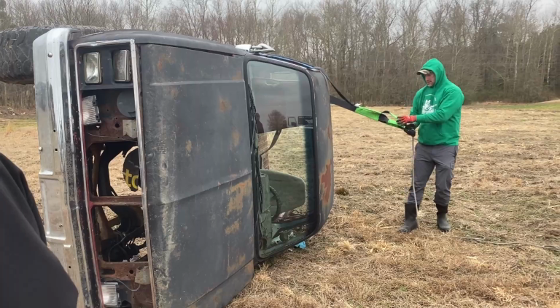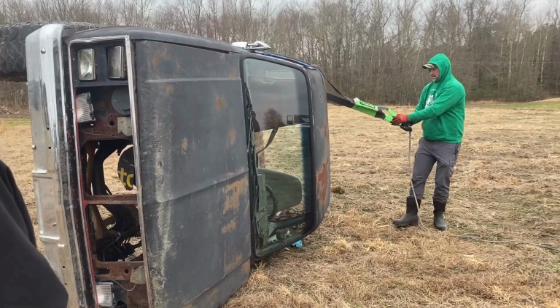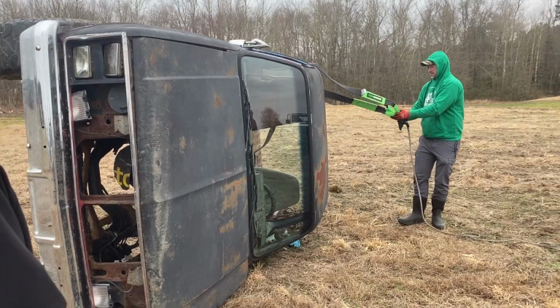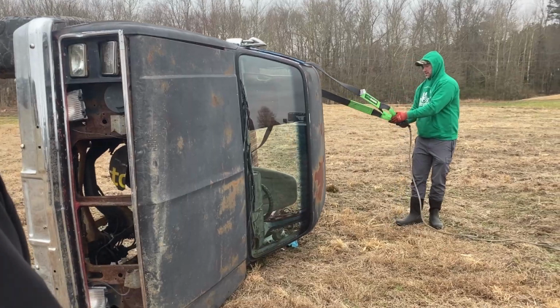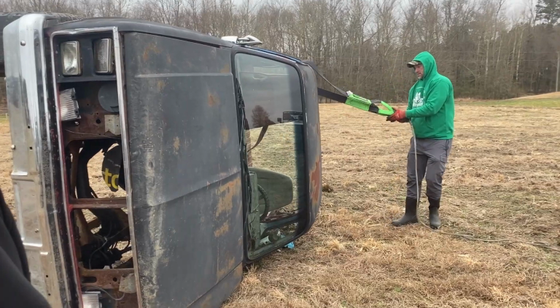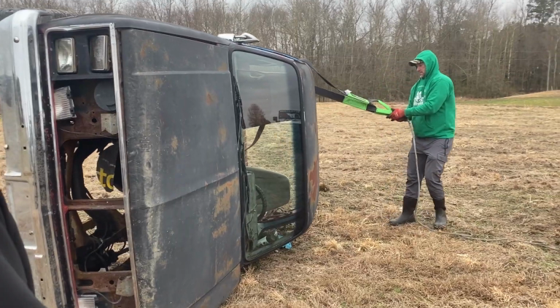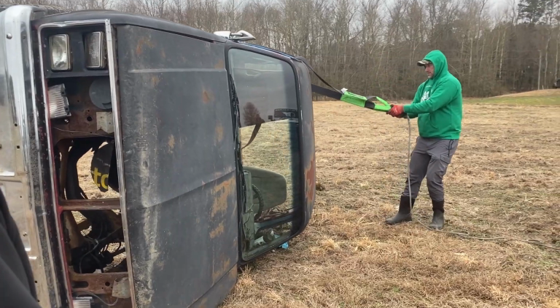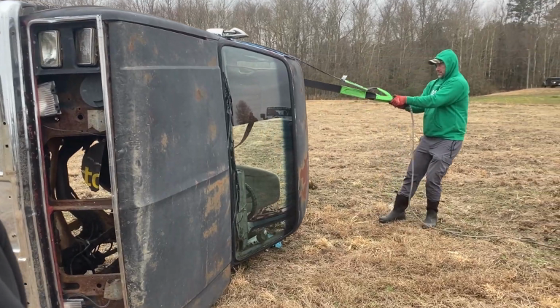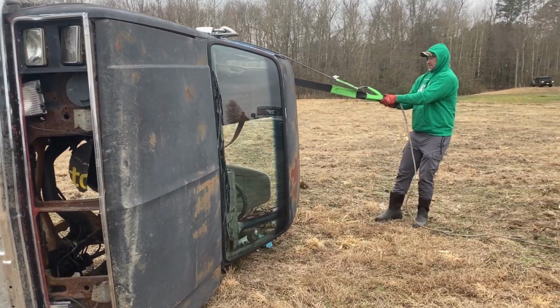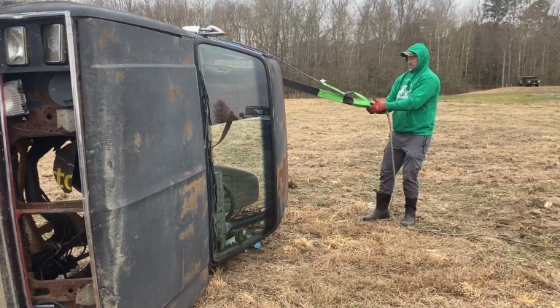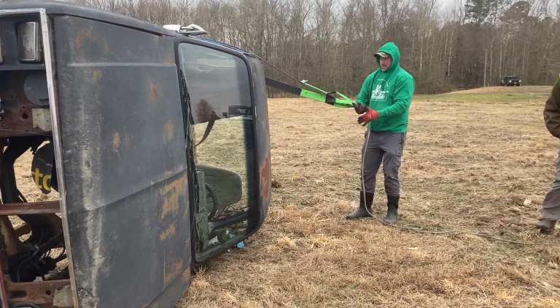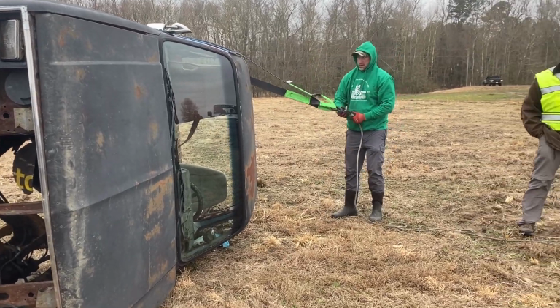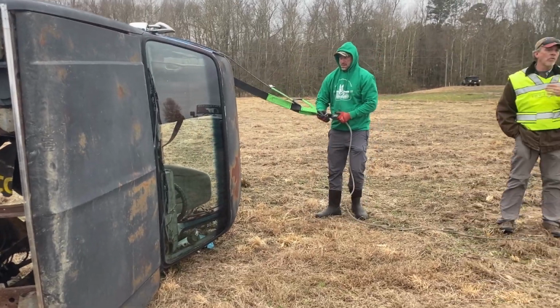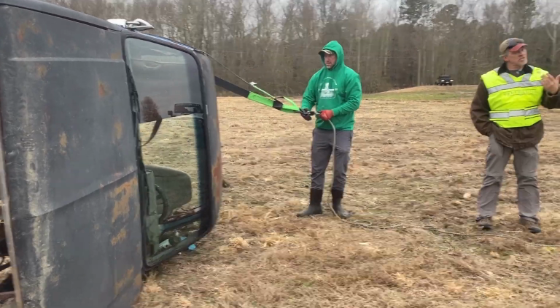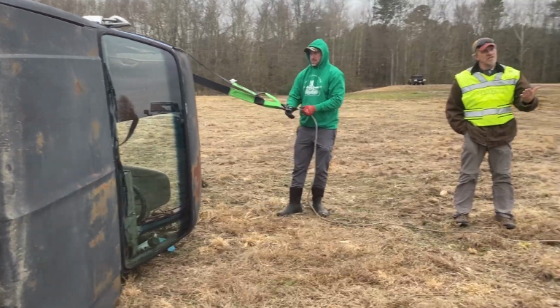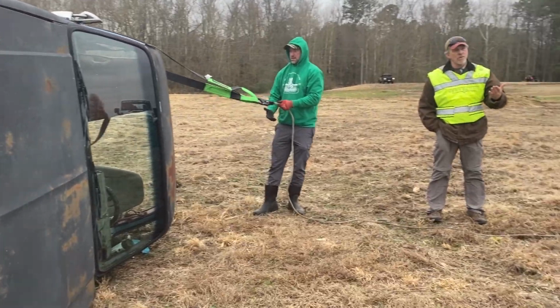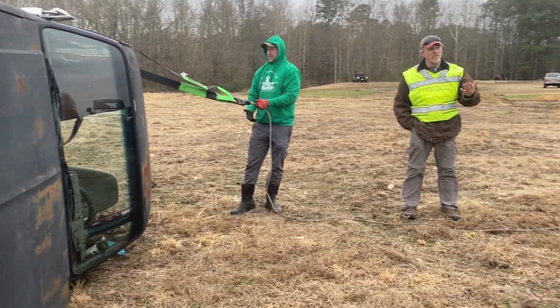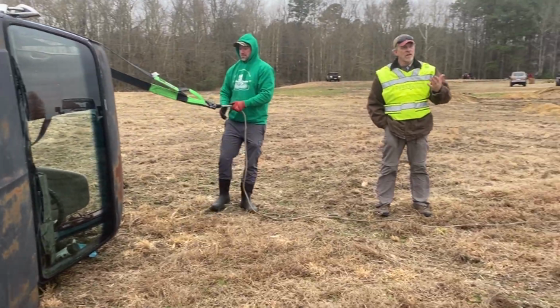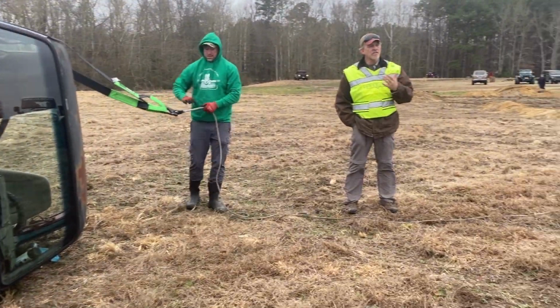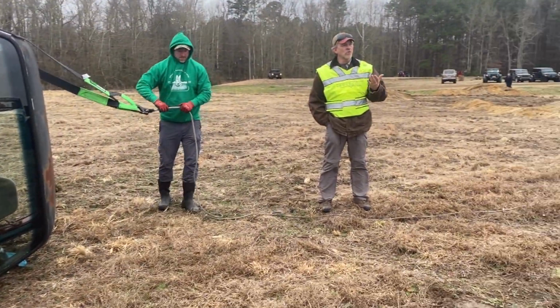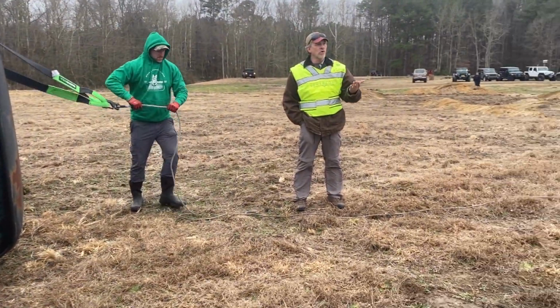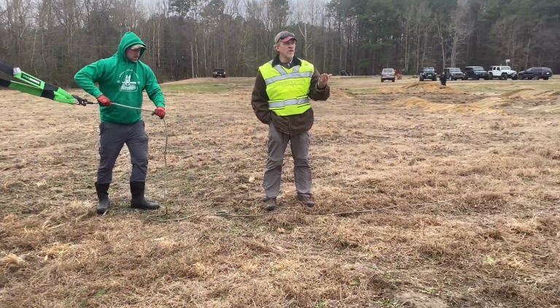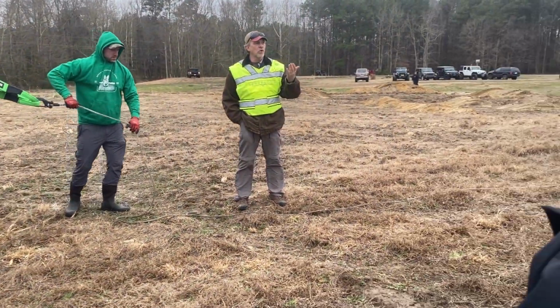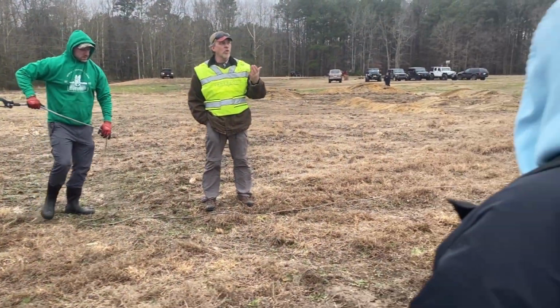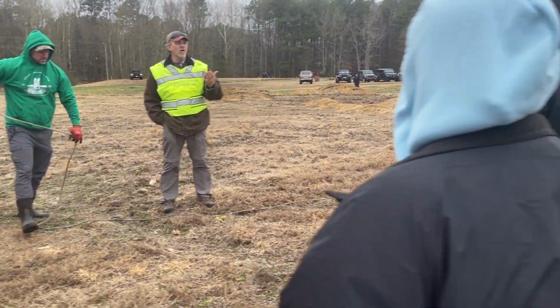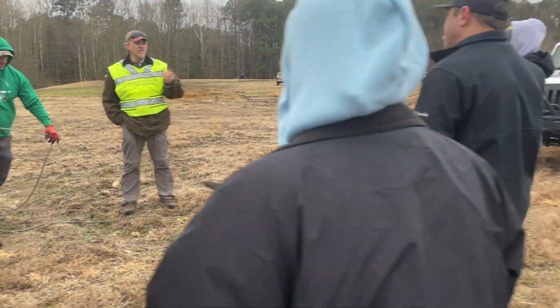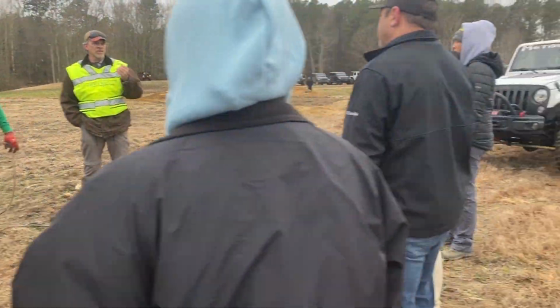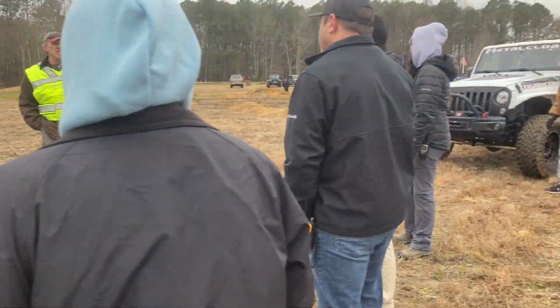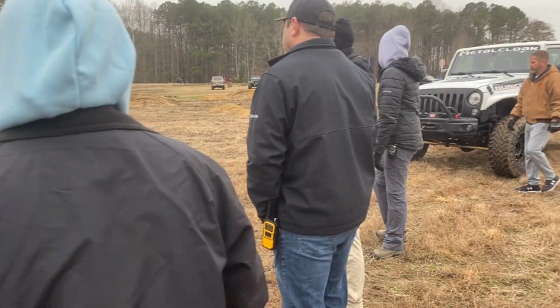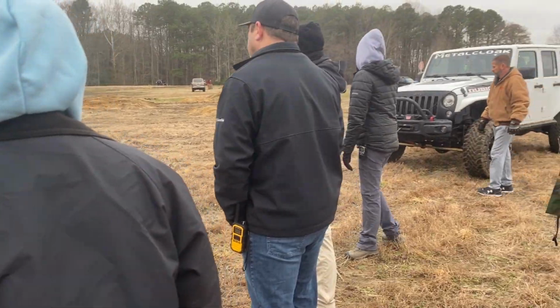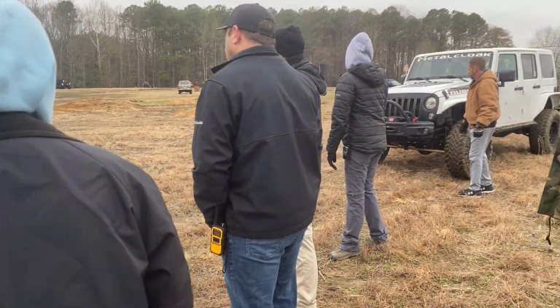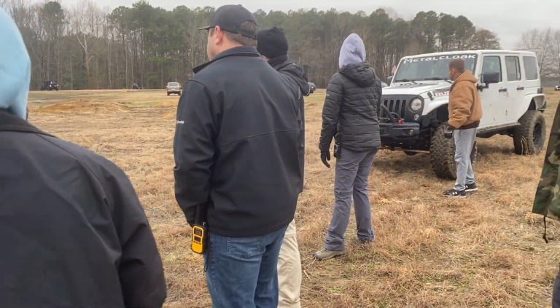I know how airbags work. I know what sets them off. I don't know if they will go off if the key is in the off position.